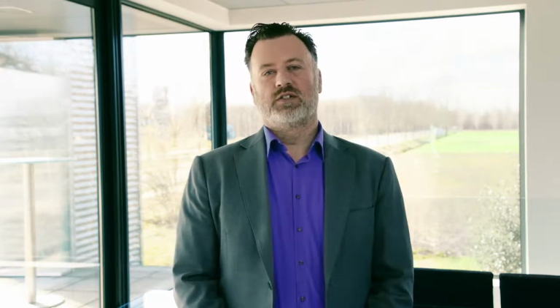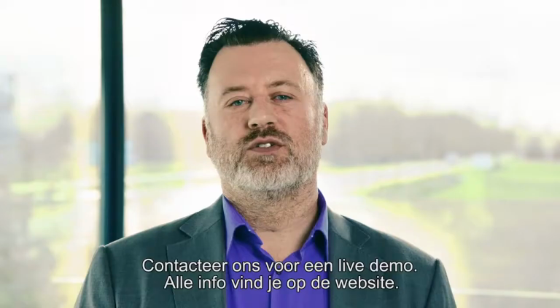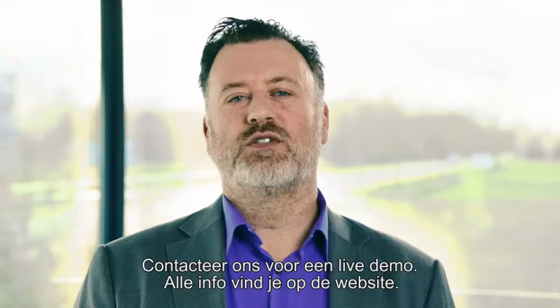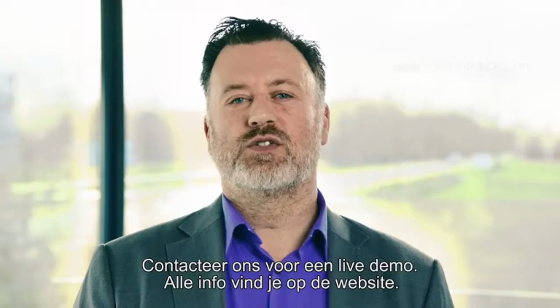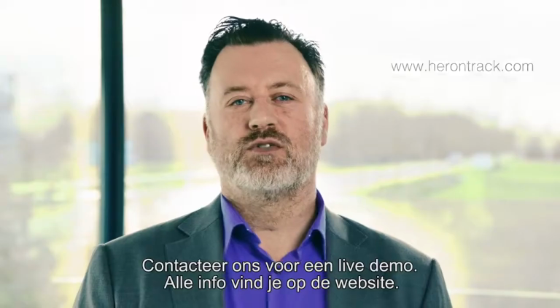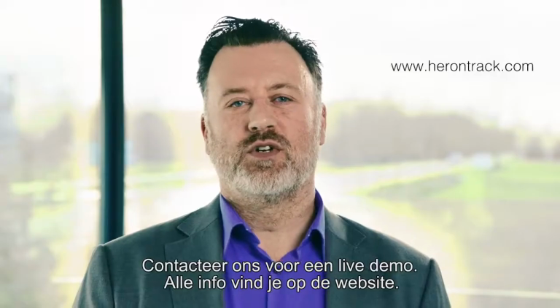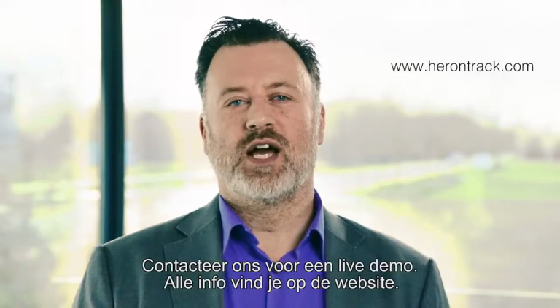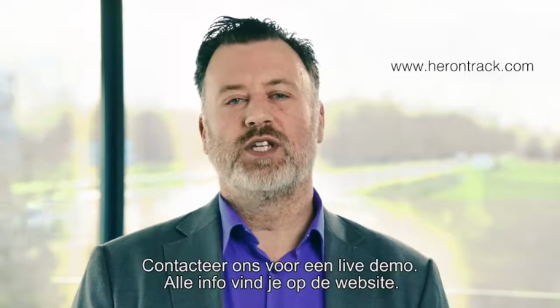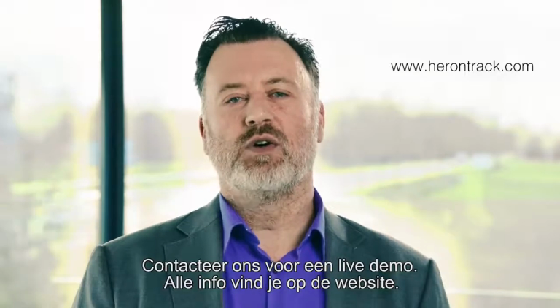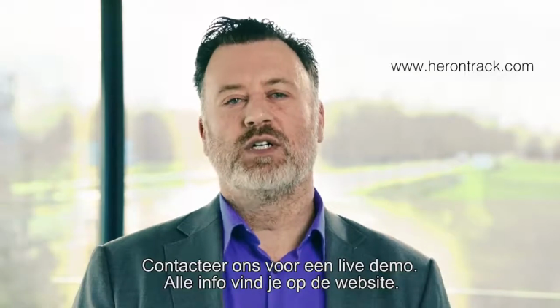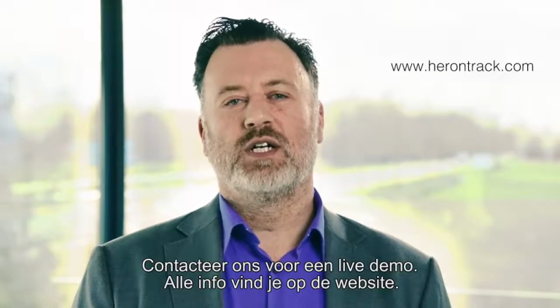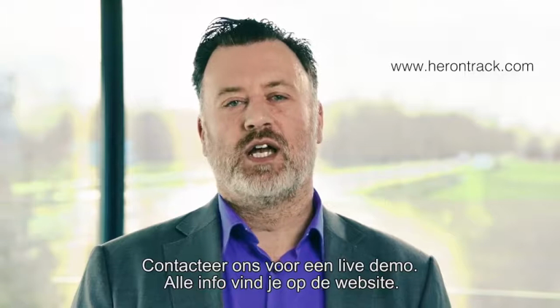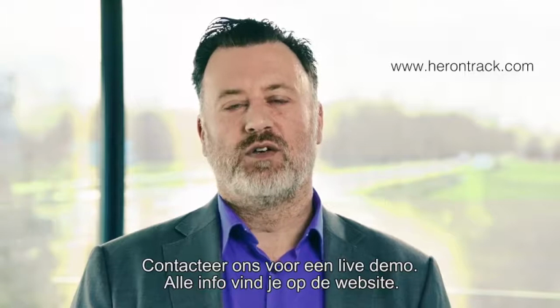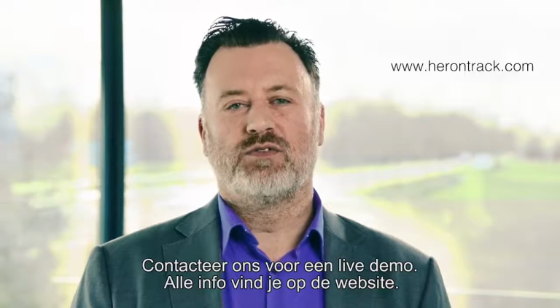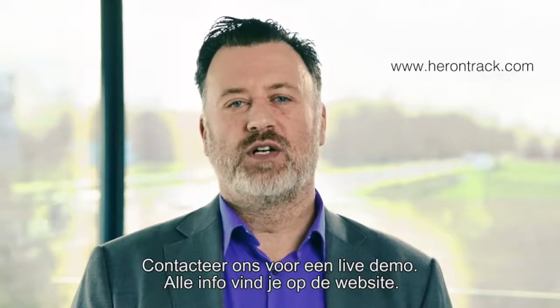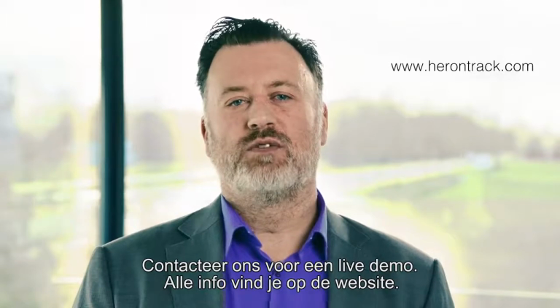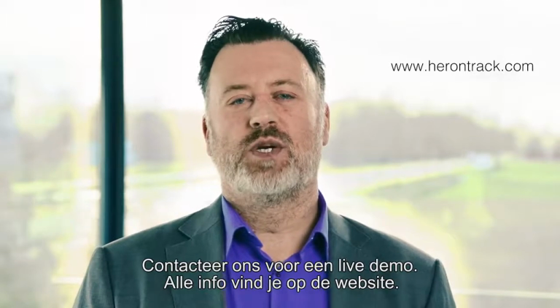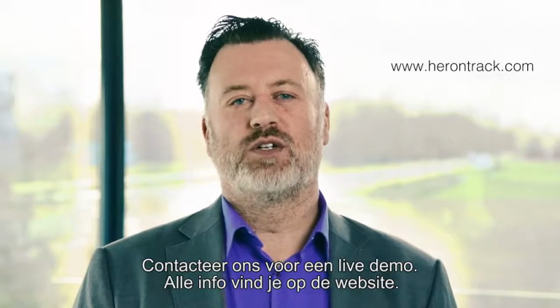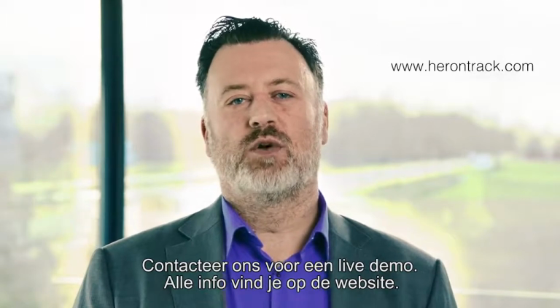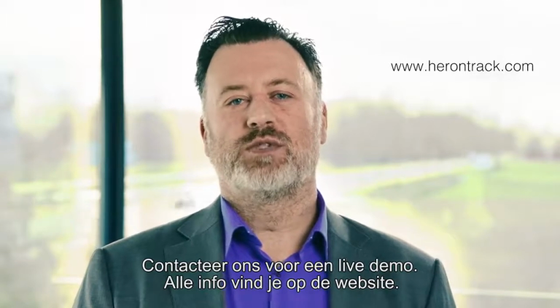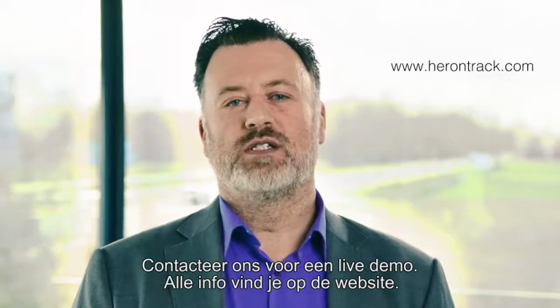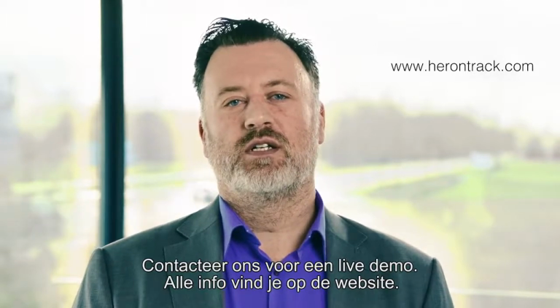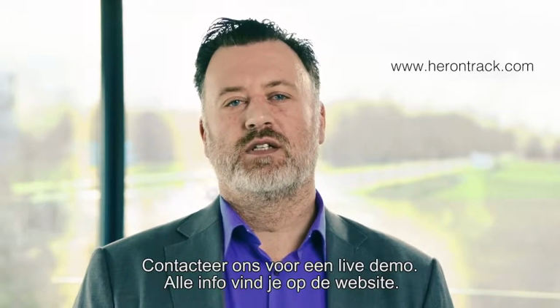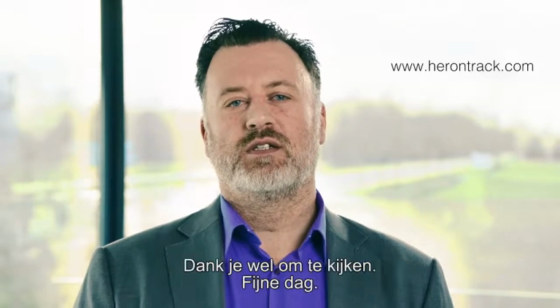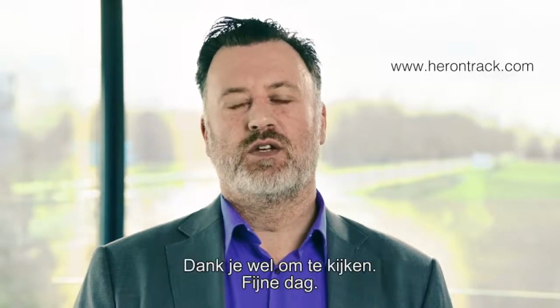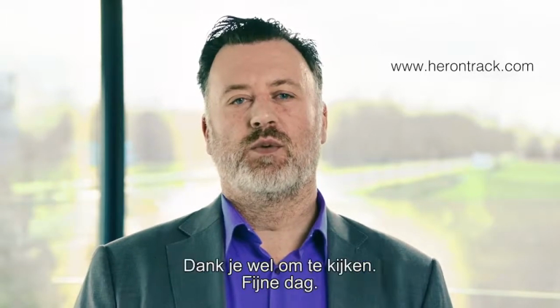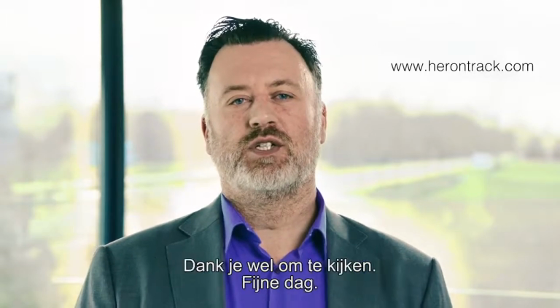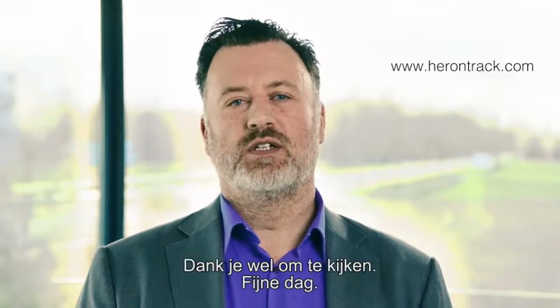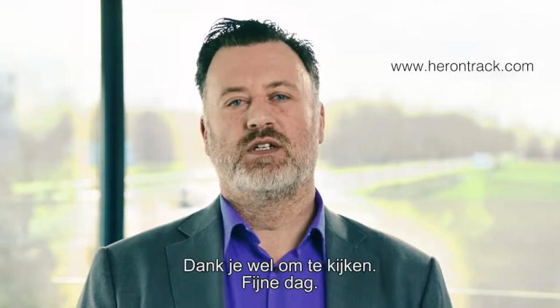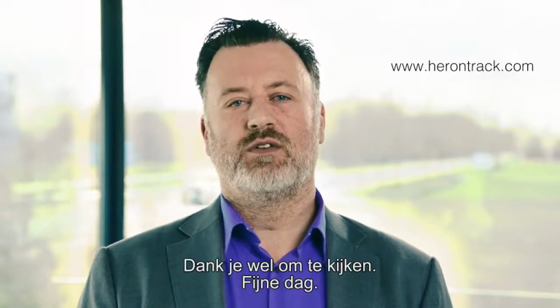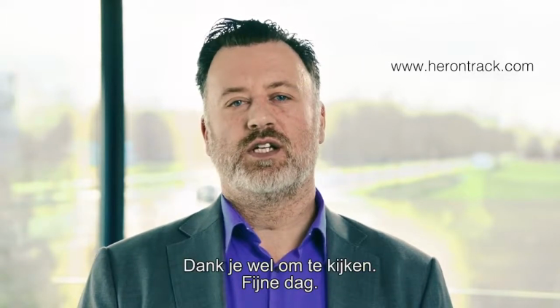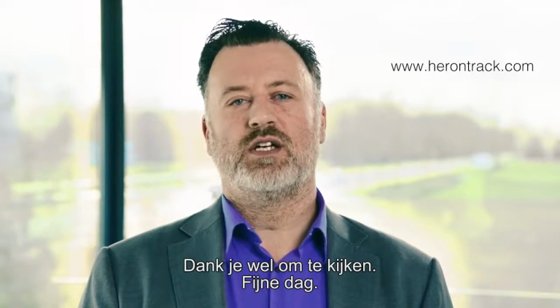Contact us for a live demo and you can find all information on our website. Thank you for watching. Have a nice day.